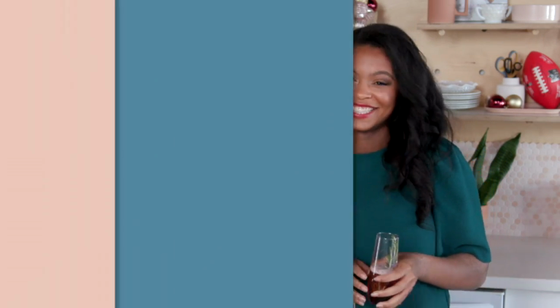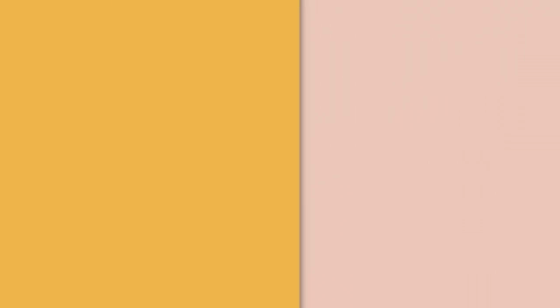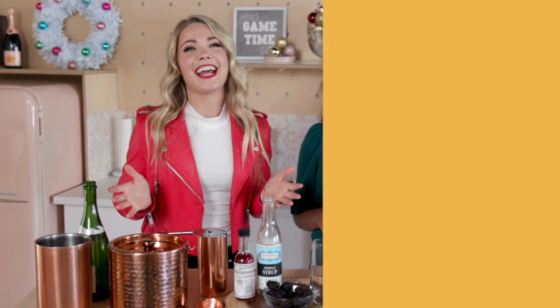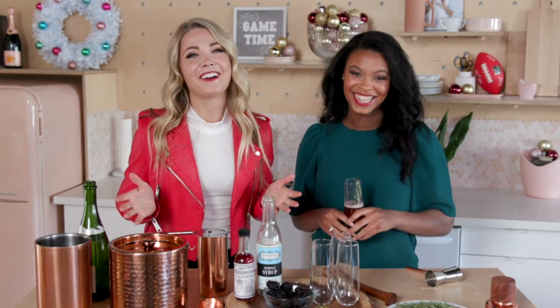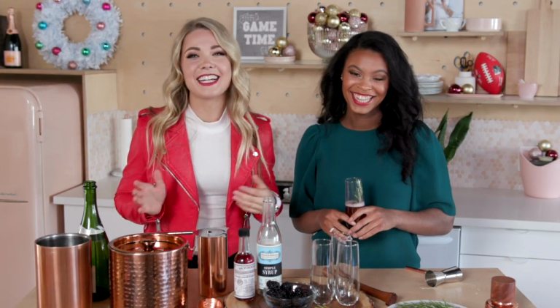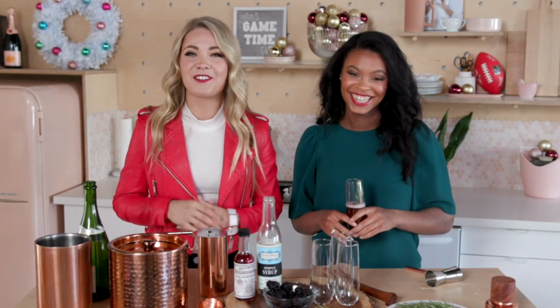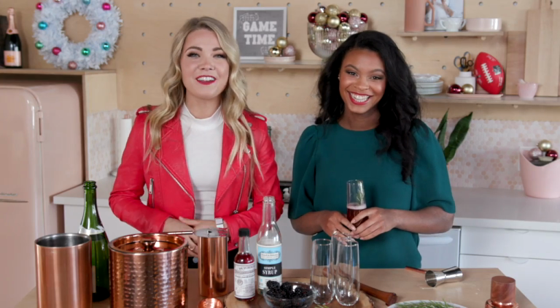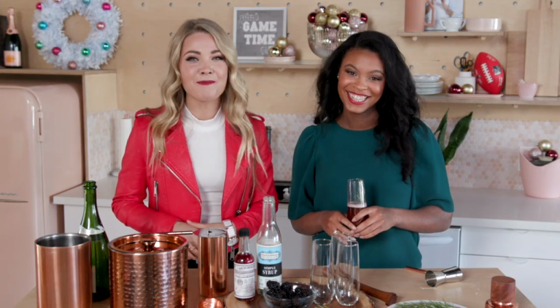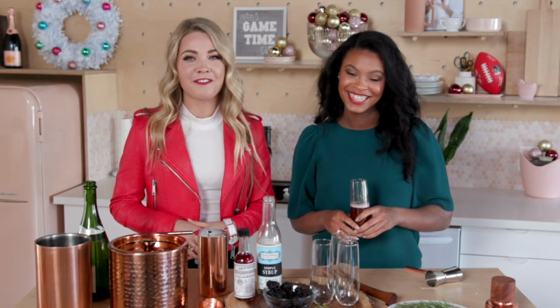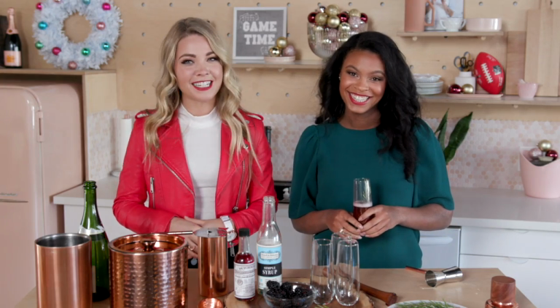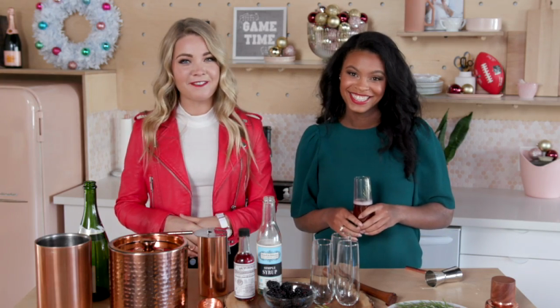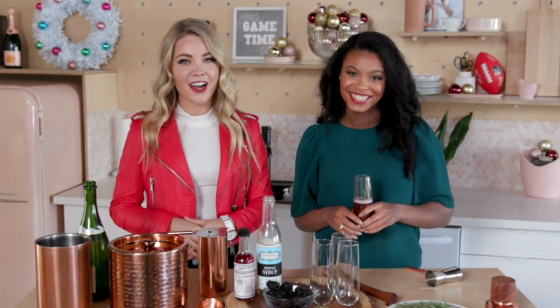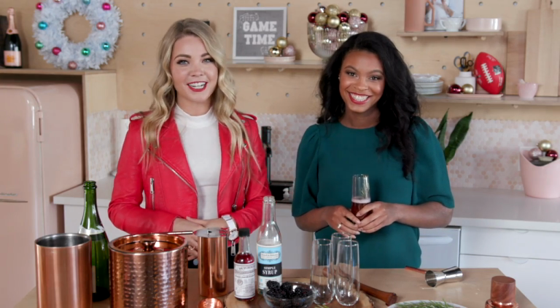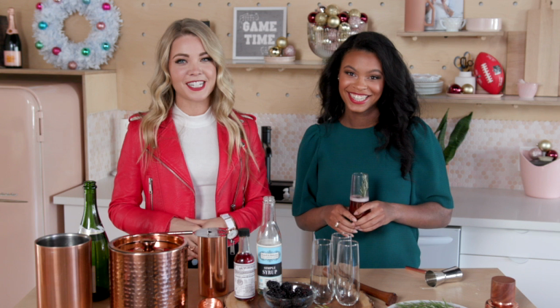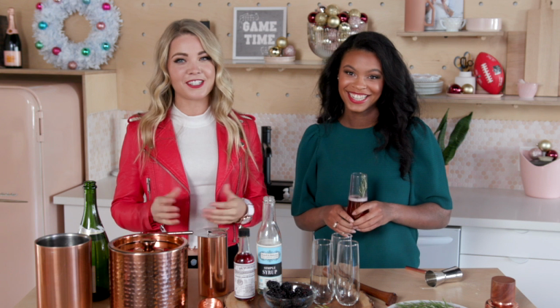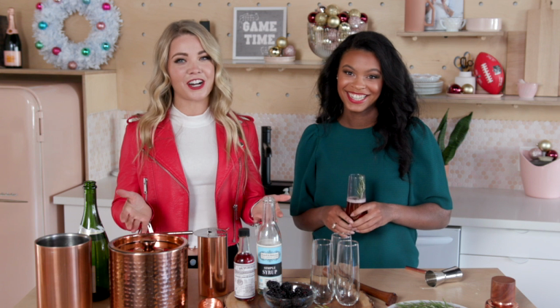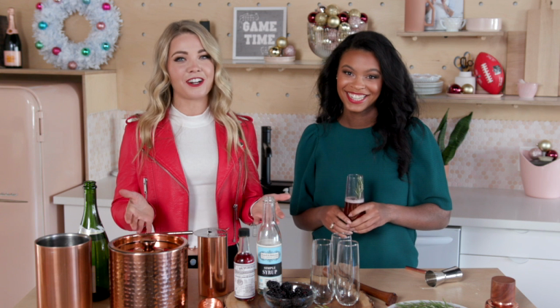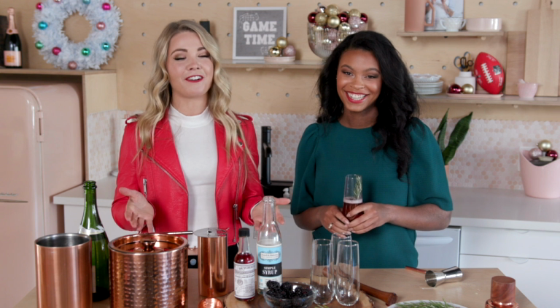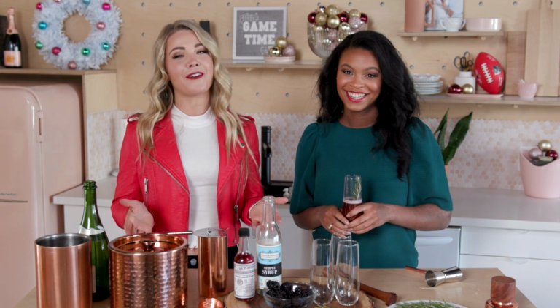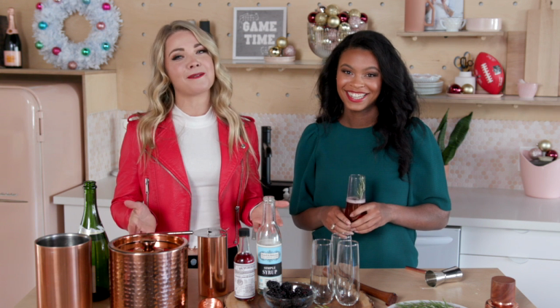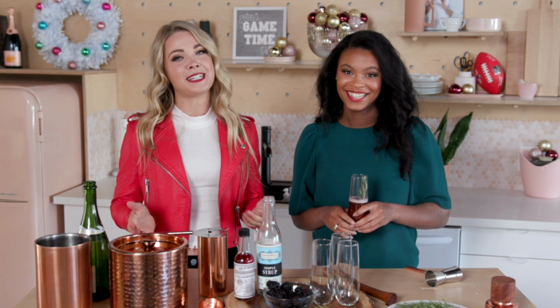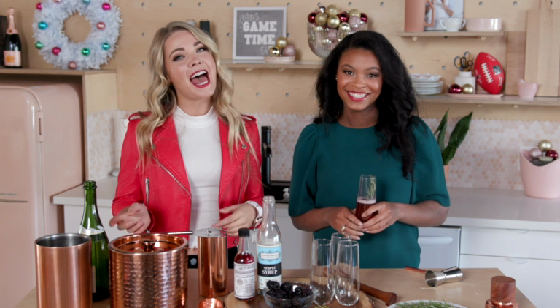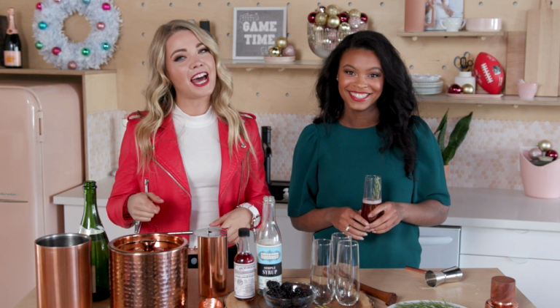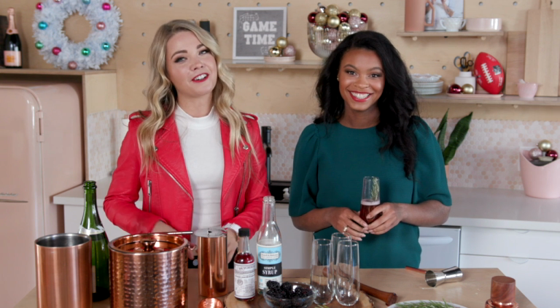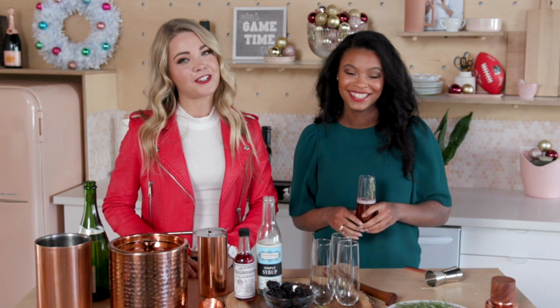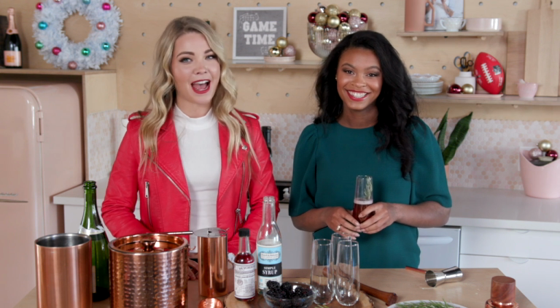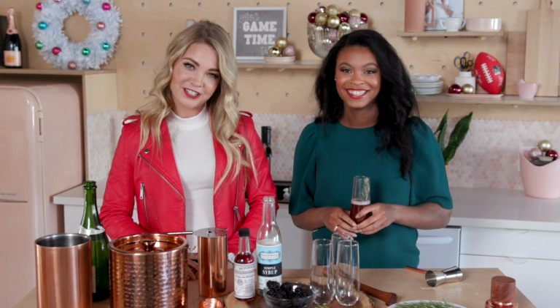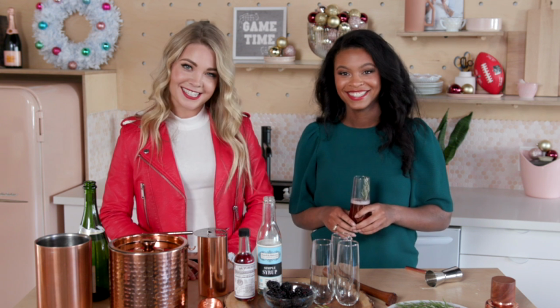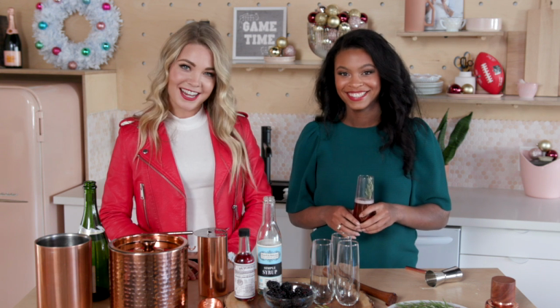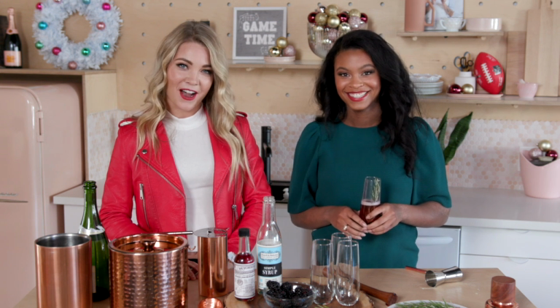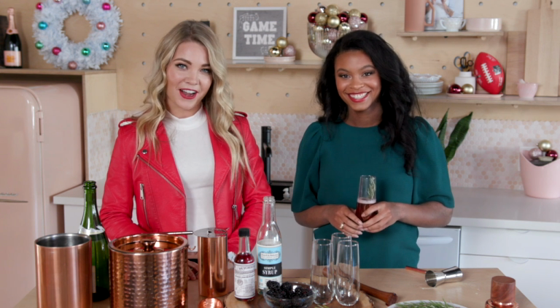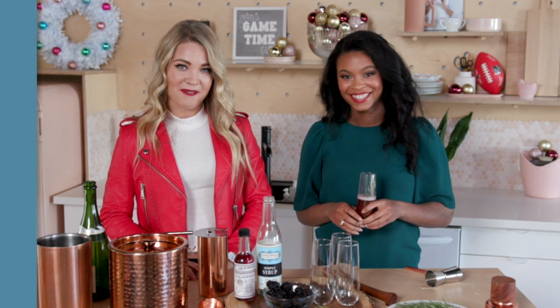For even more festive cocktails and to share your favorite recipes, head over to FGSN.com.